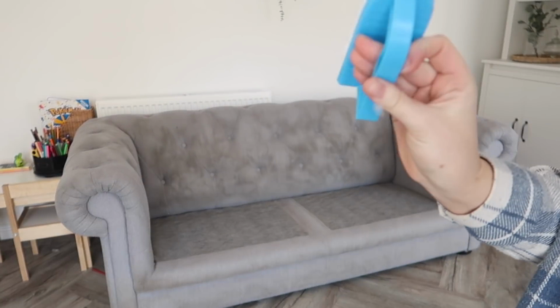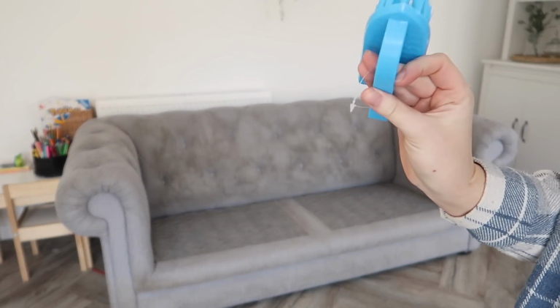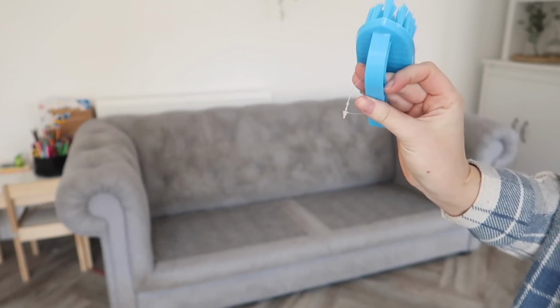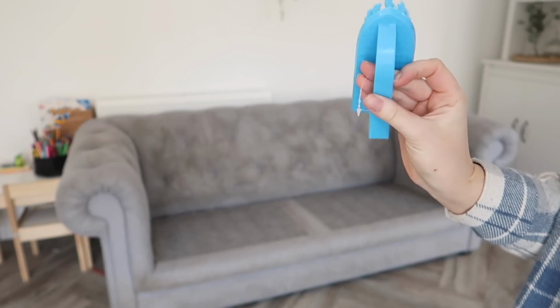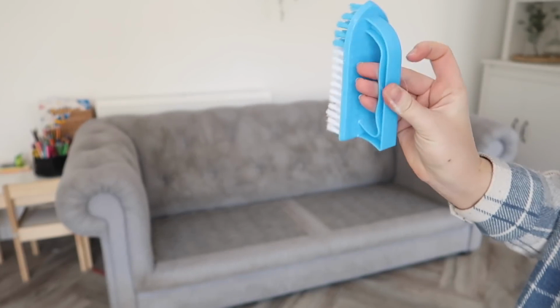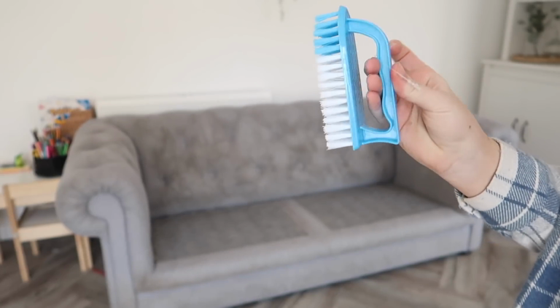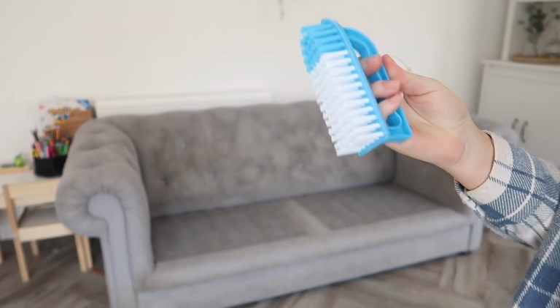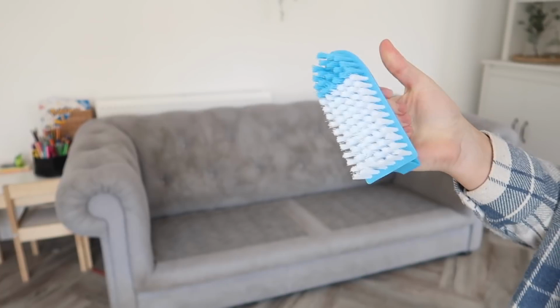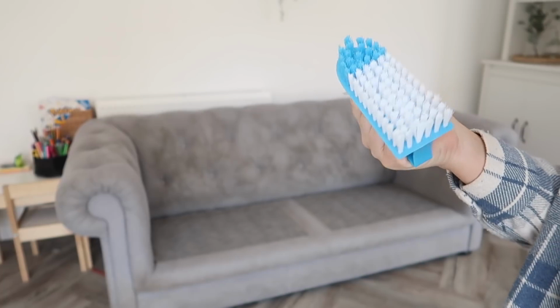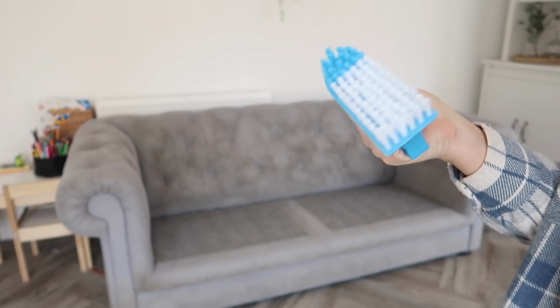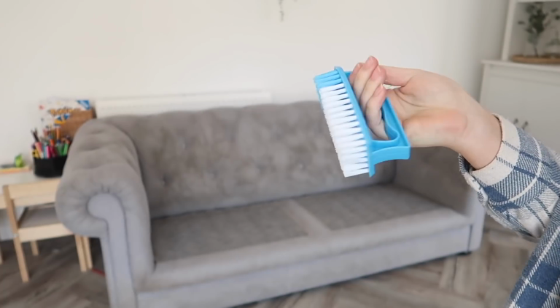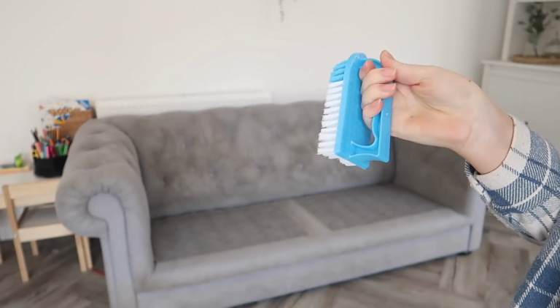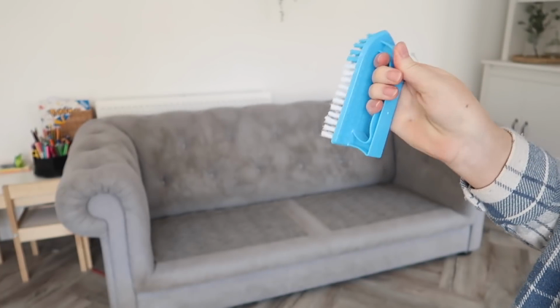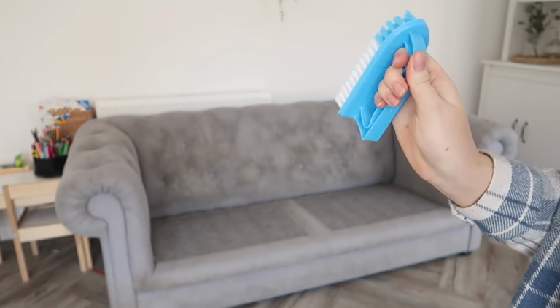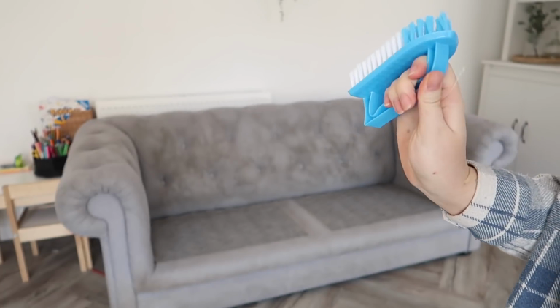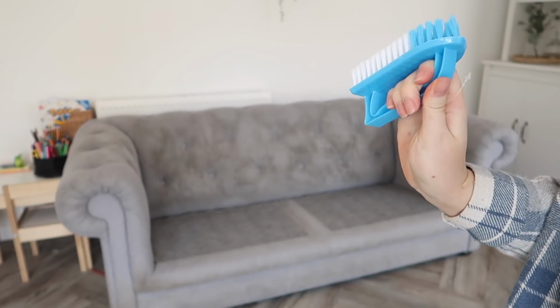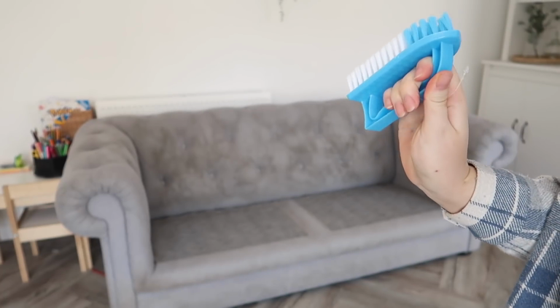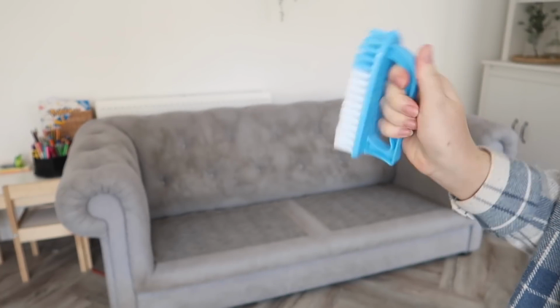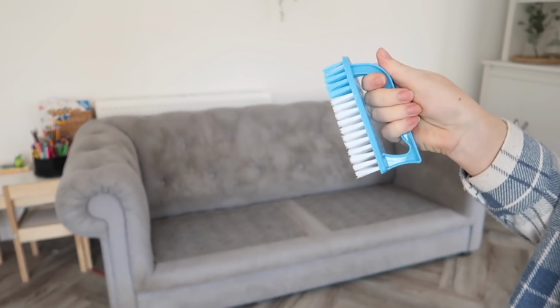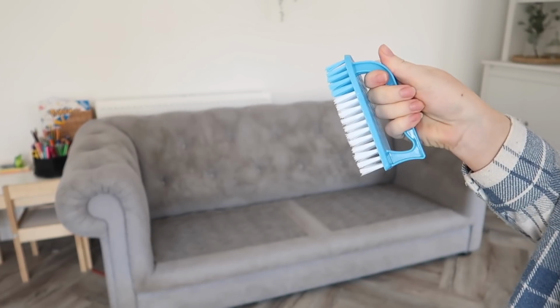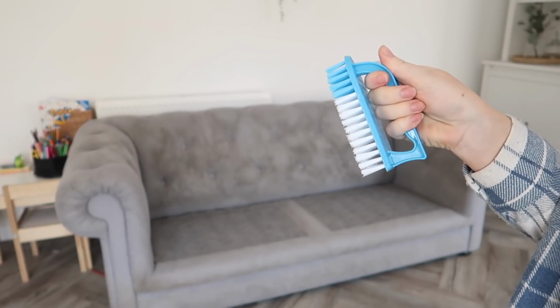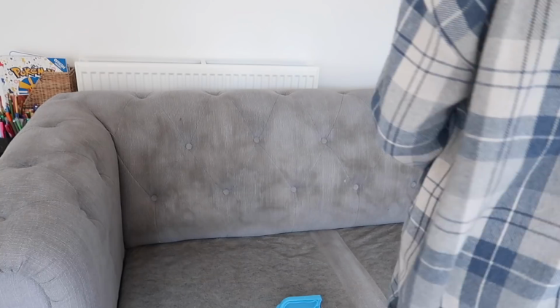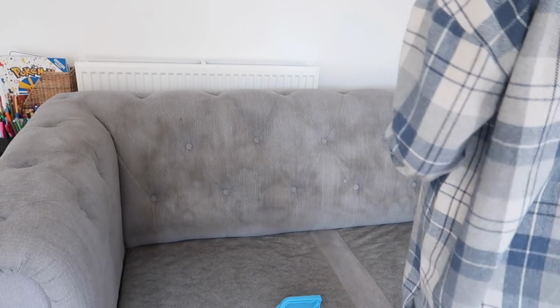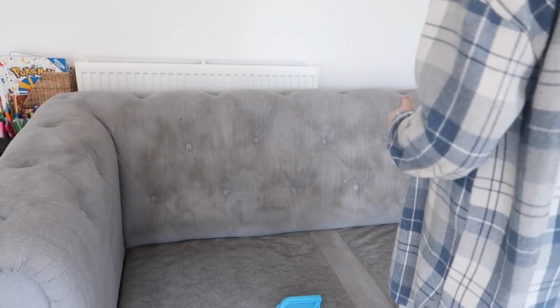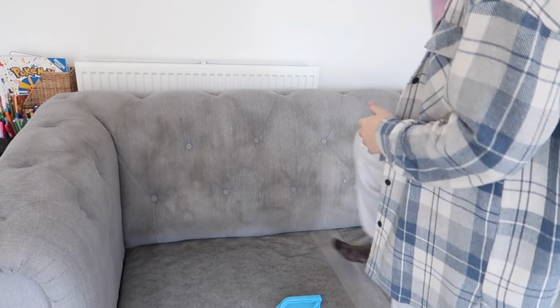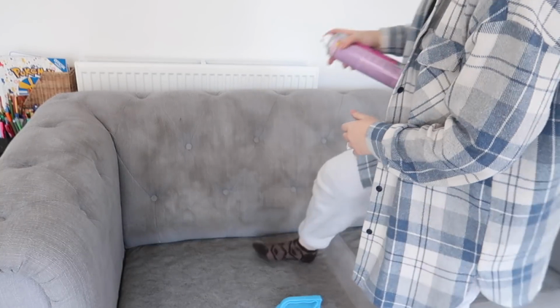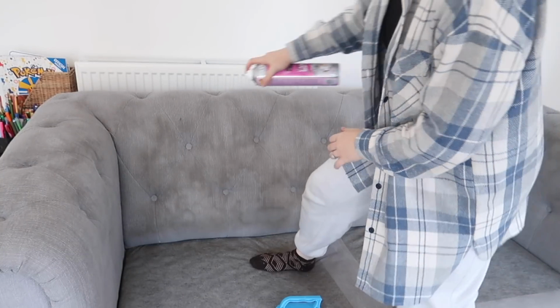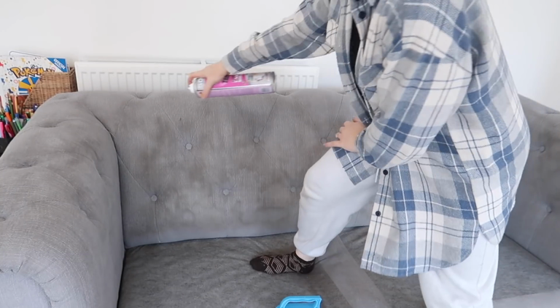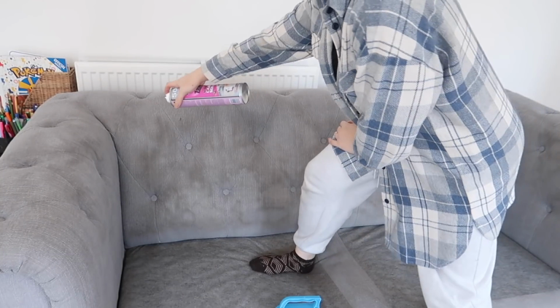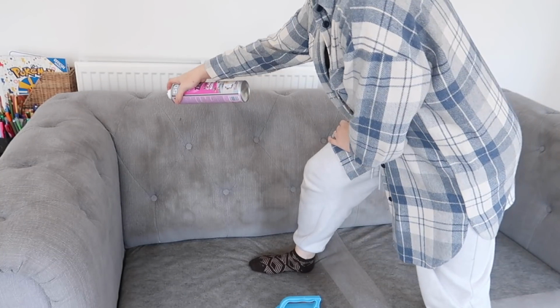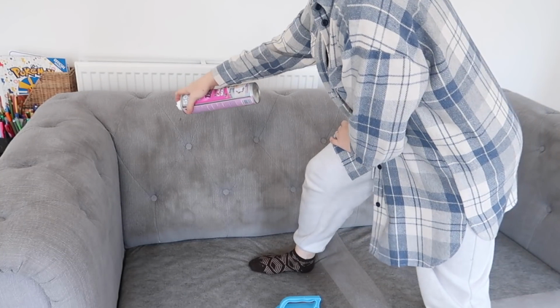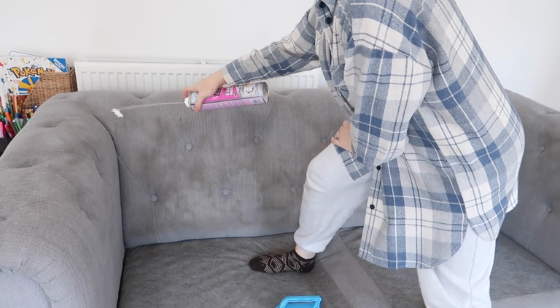Nothing that I do seems to clean this fabric so I thought I'd give this apparently brilliant product a go. It's only a pound, so I got this little handheld scrubbing brush to go with it and I'm gonna give it a go.